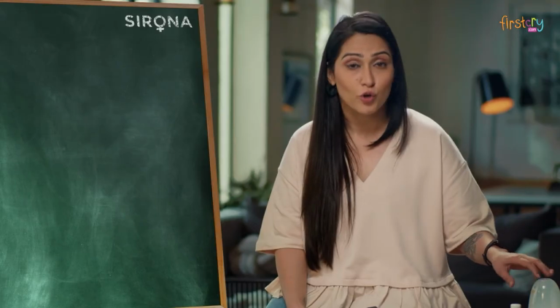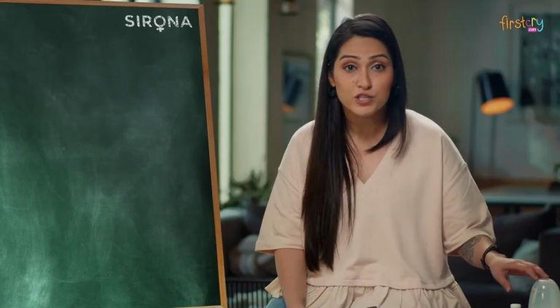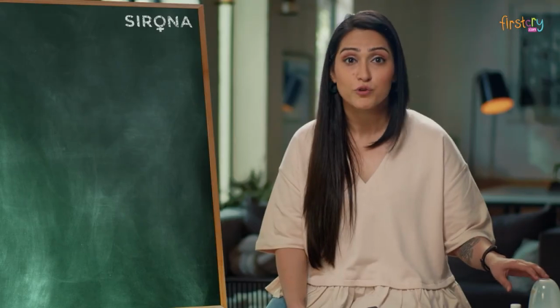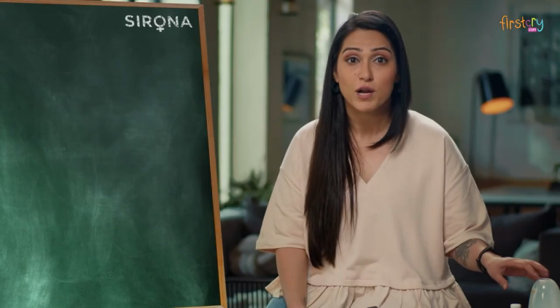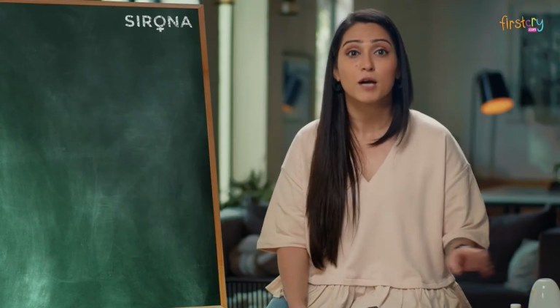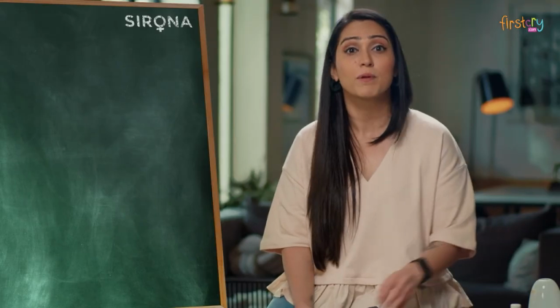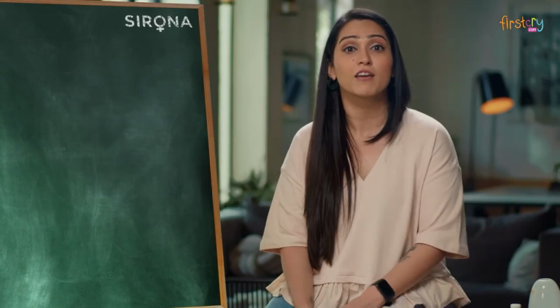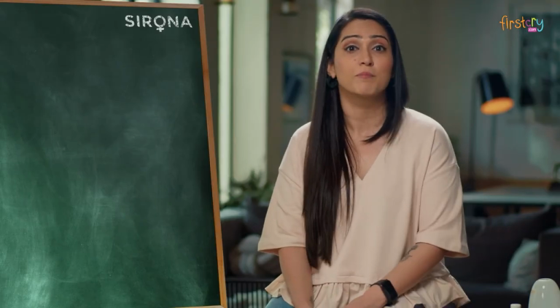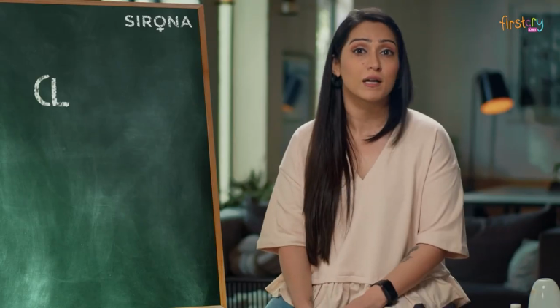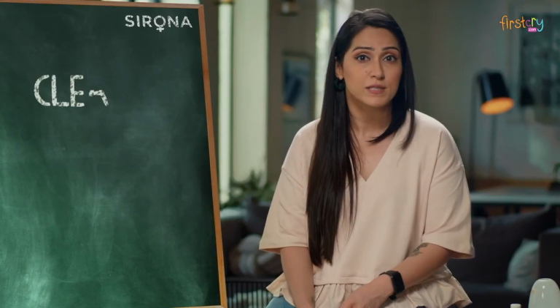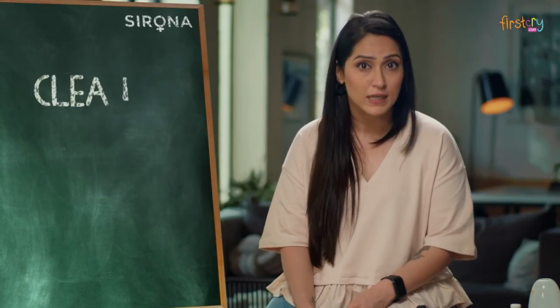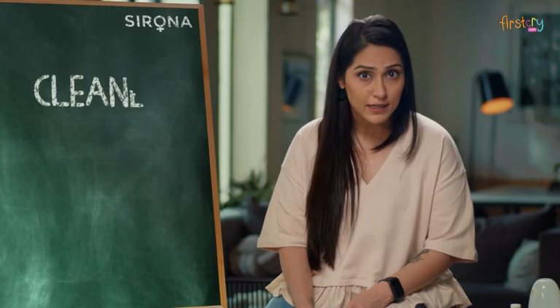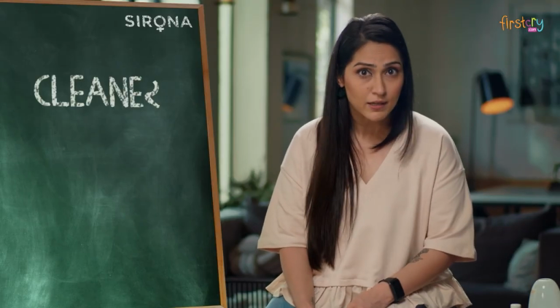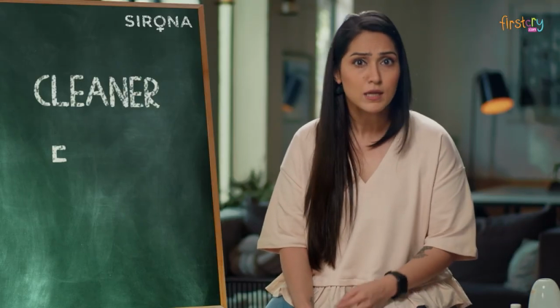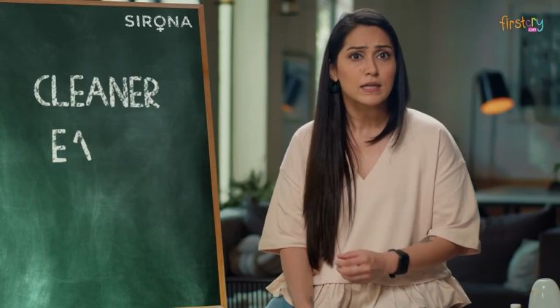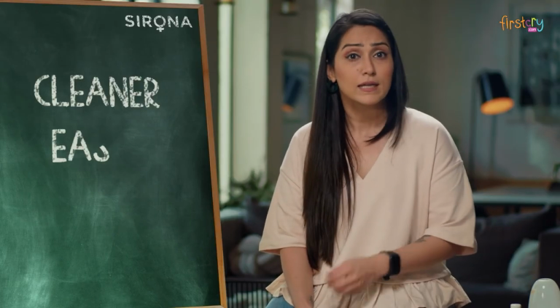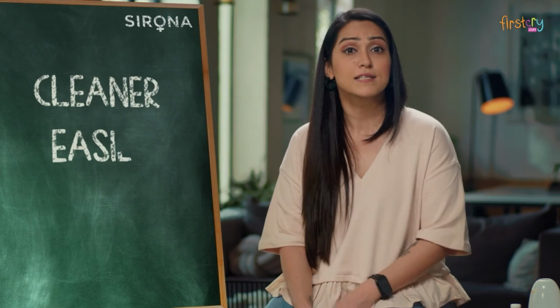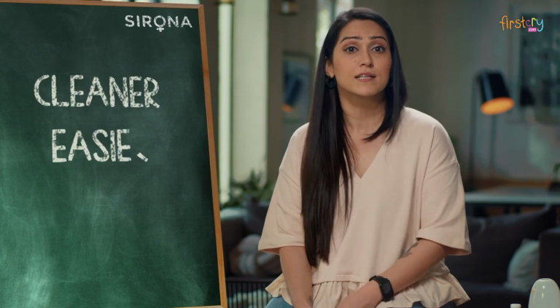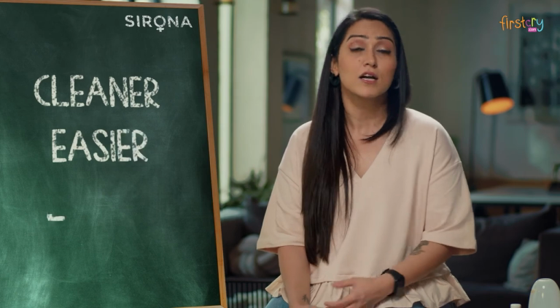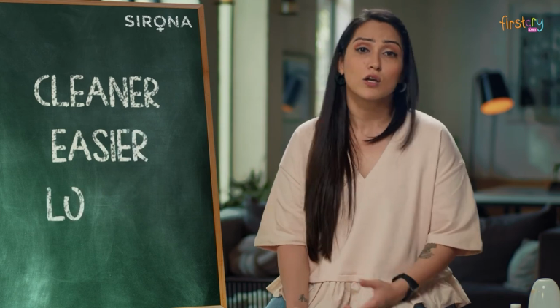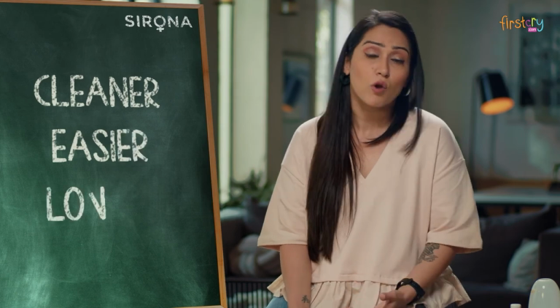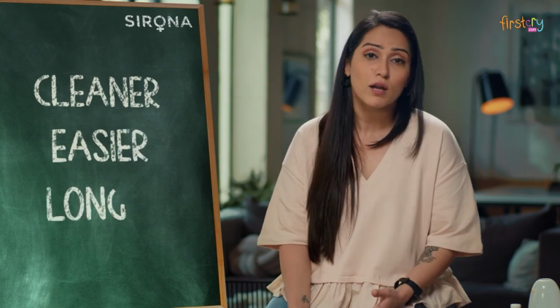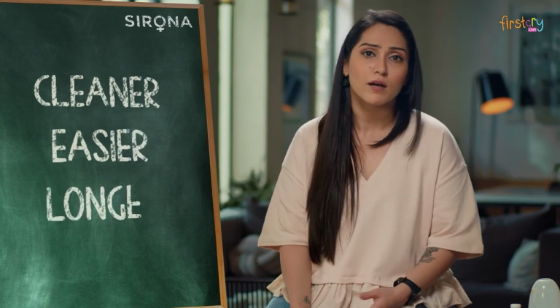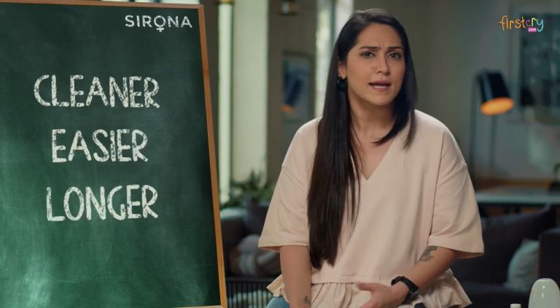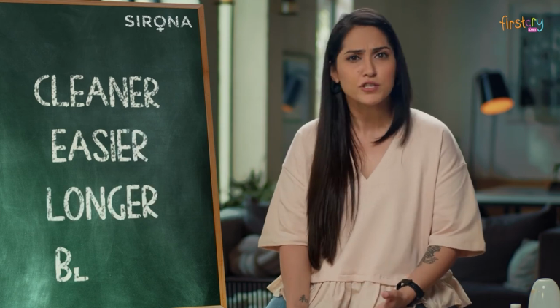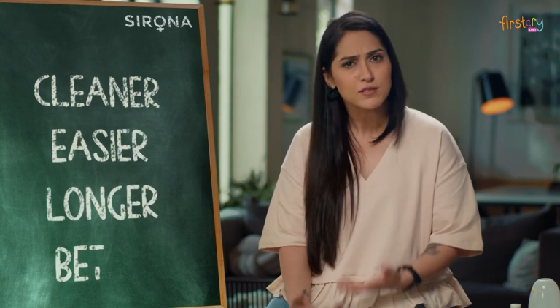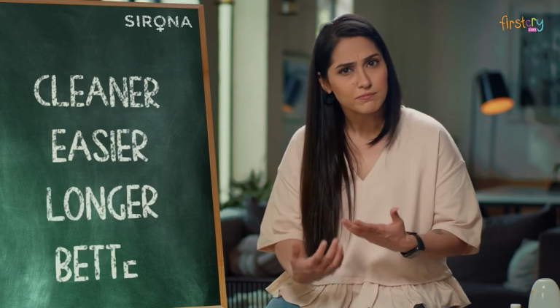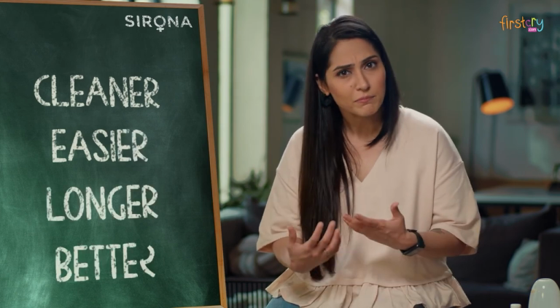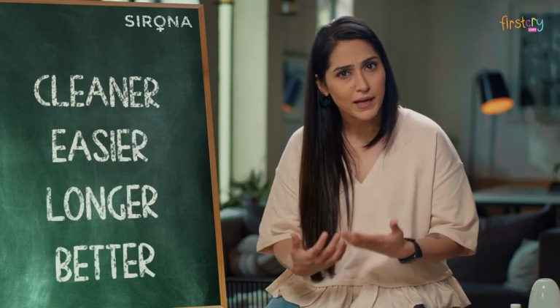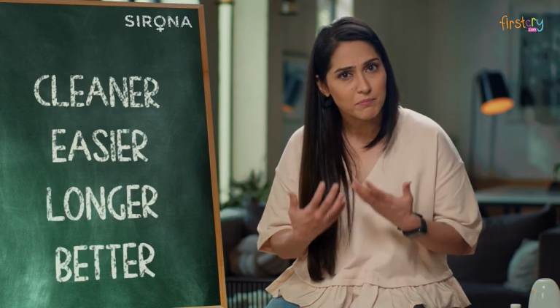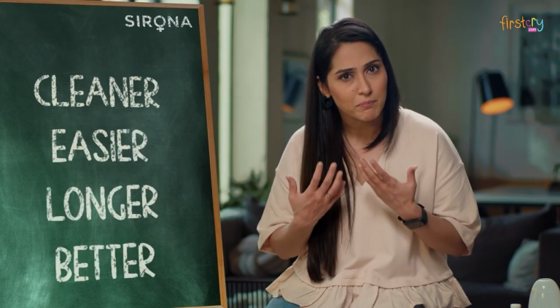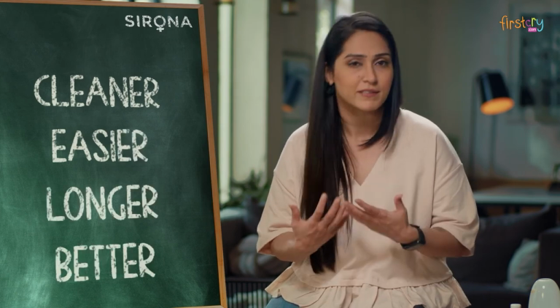Your Sirona cup life becomes cleaner, easier, longer, and just plain better.